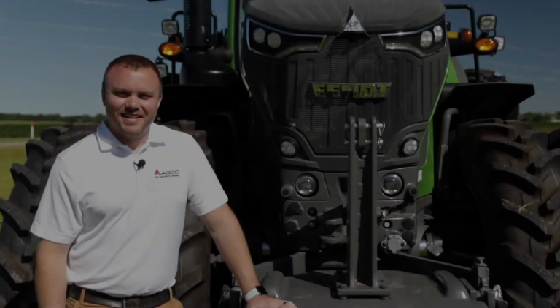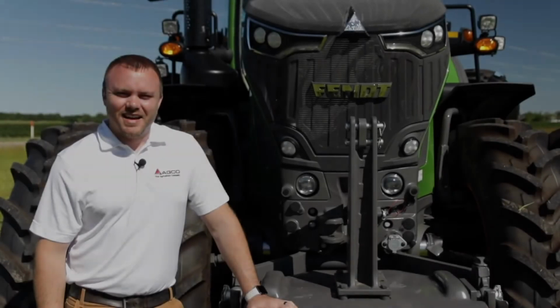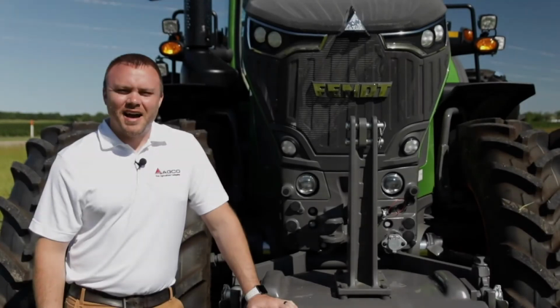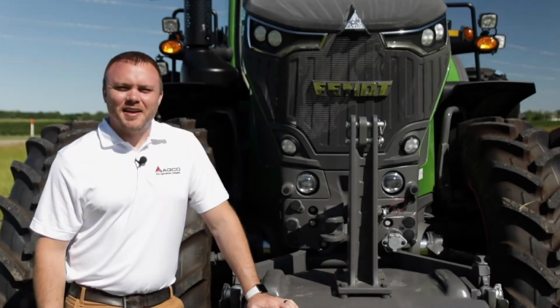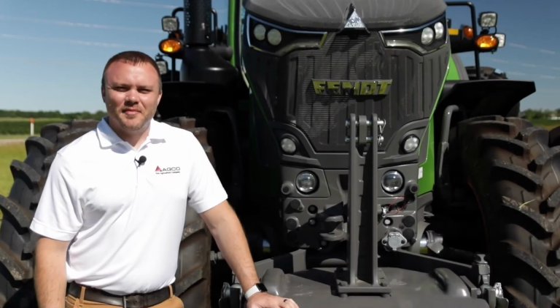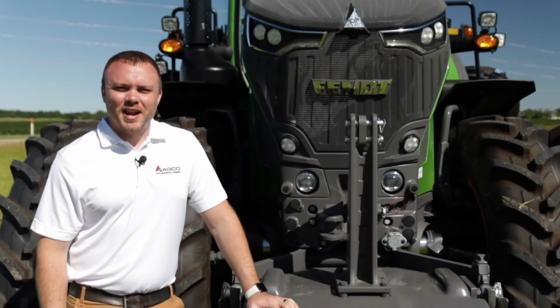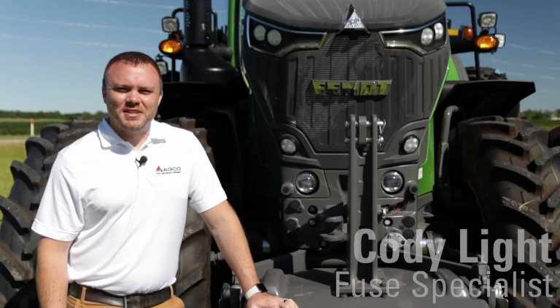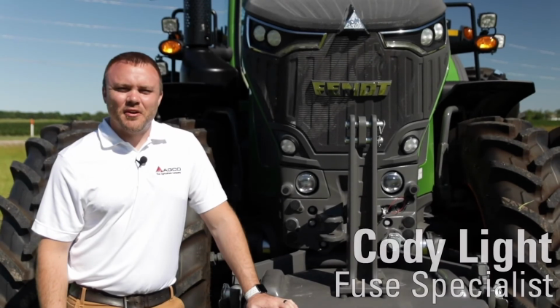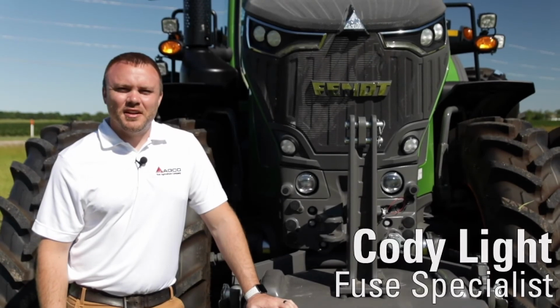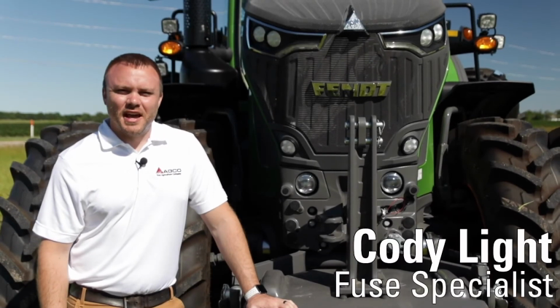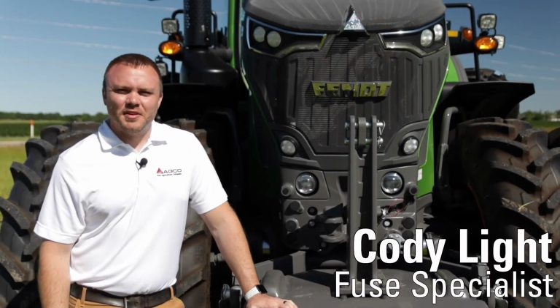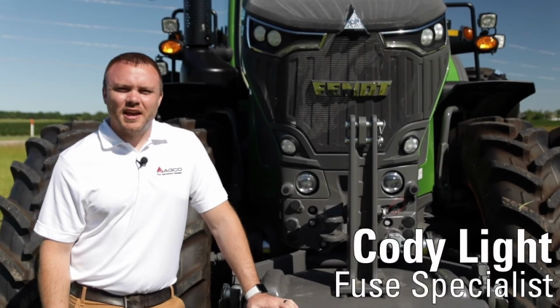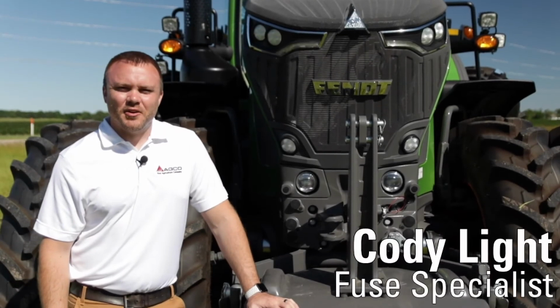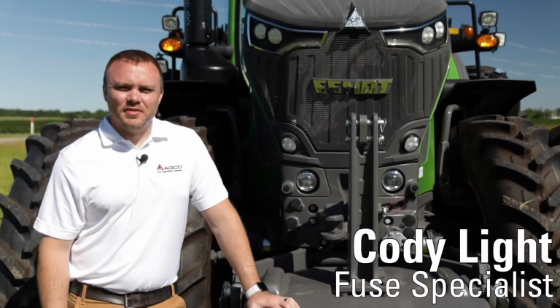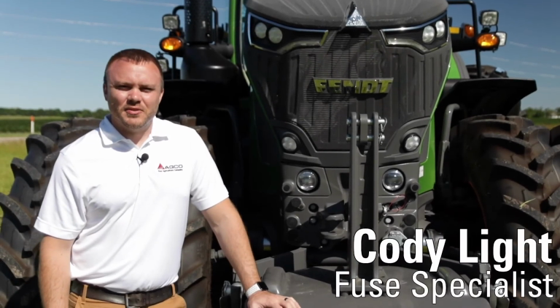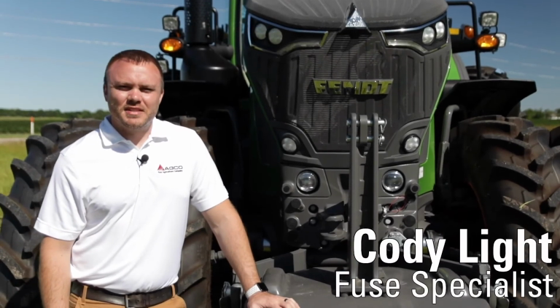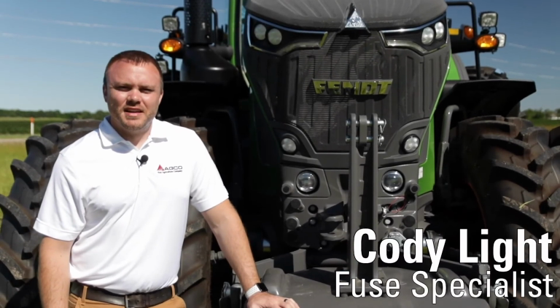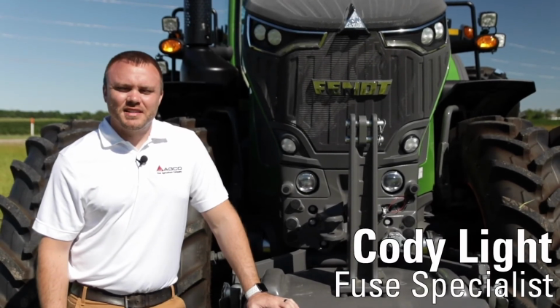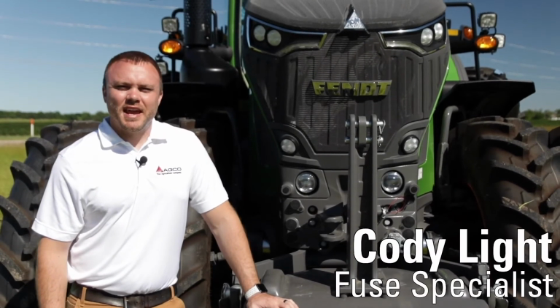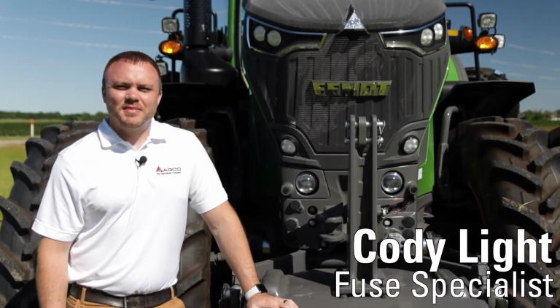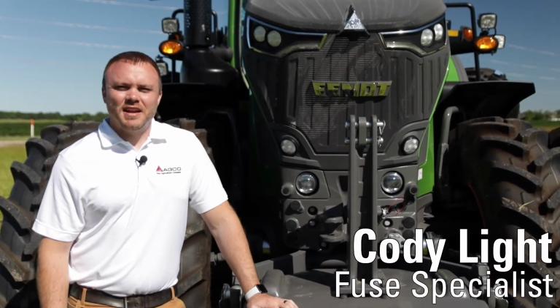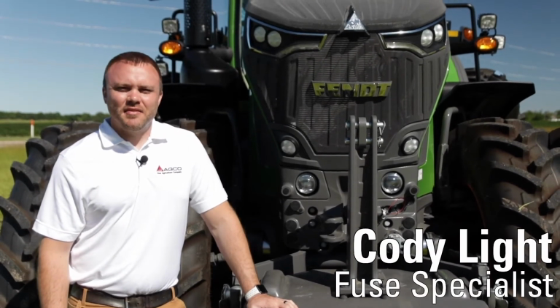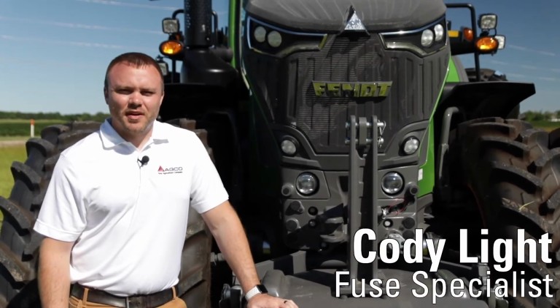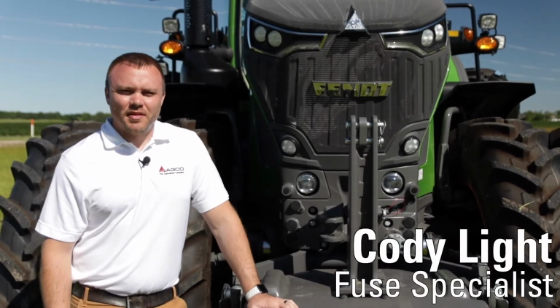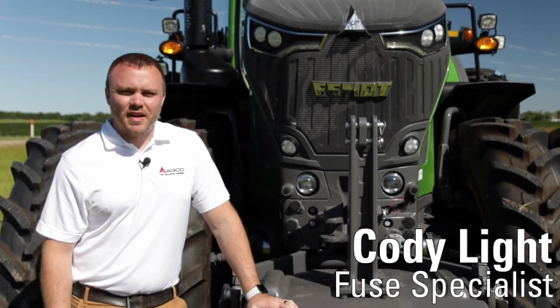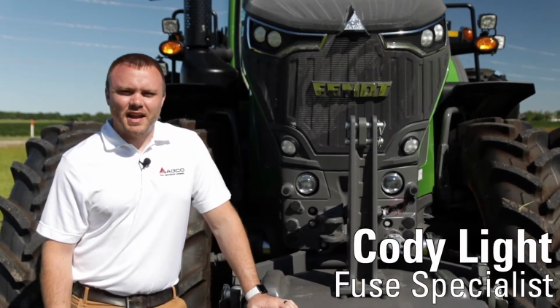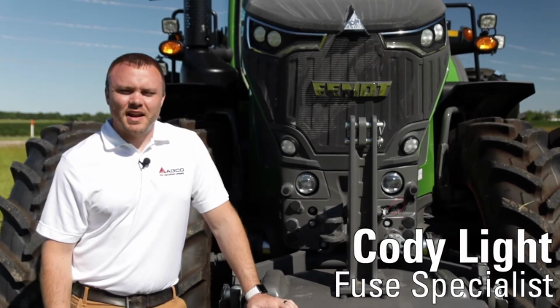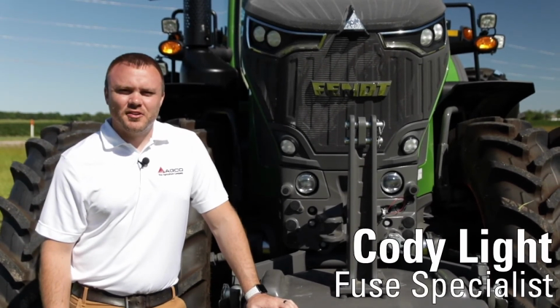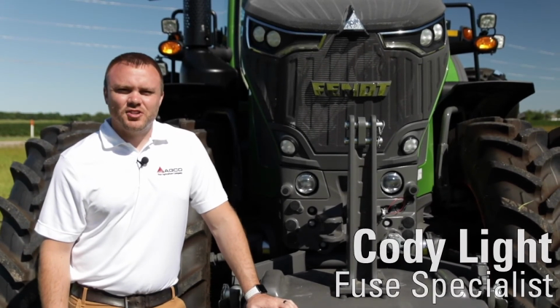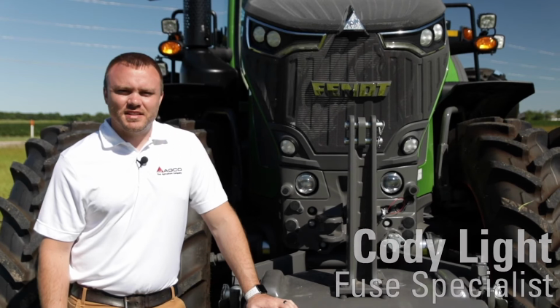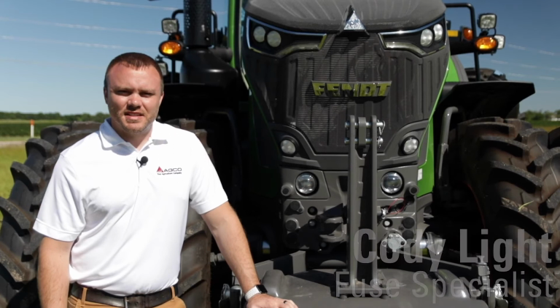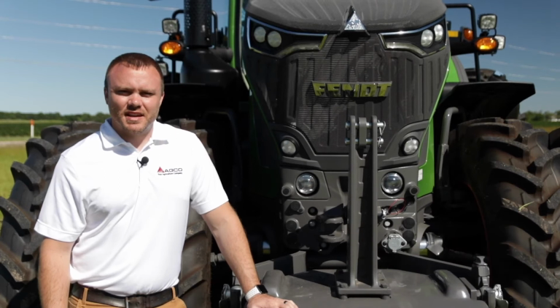Hi, my name is Cody Light with Echofuse. Today I'm standing in front of a Fenton 900 Gen 6.